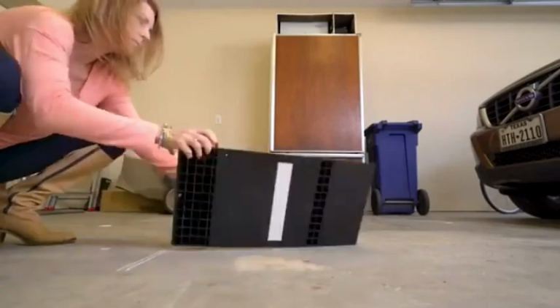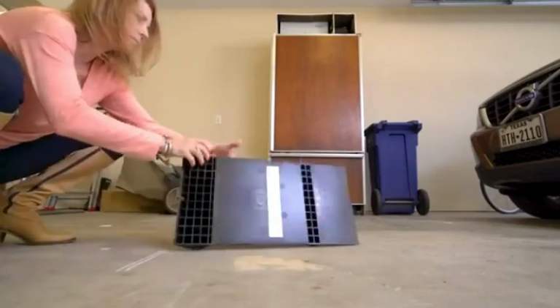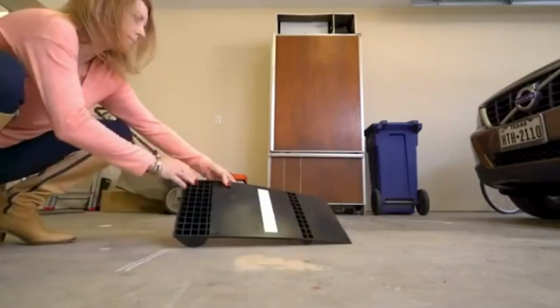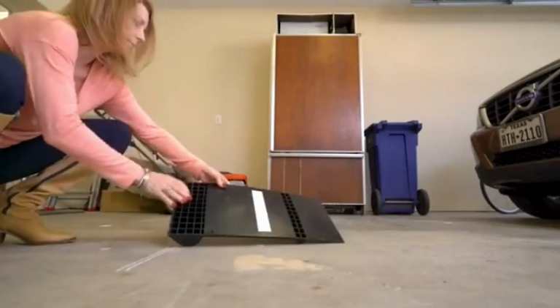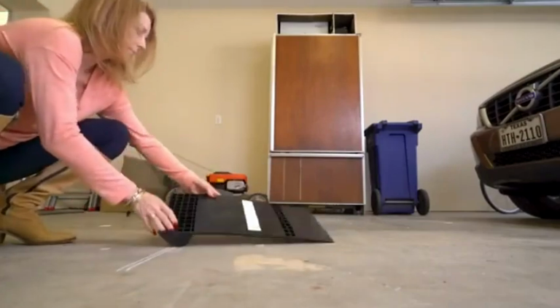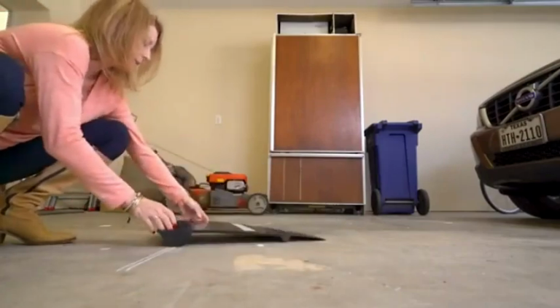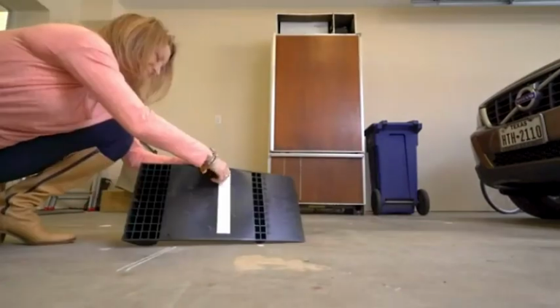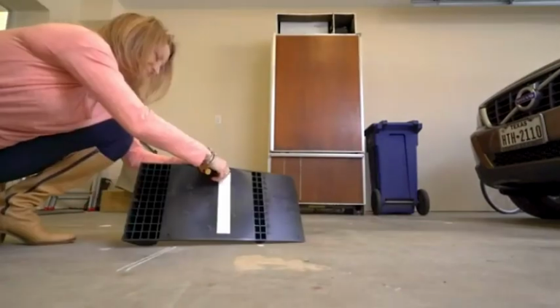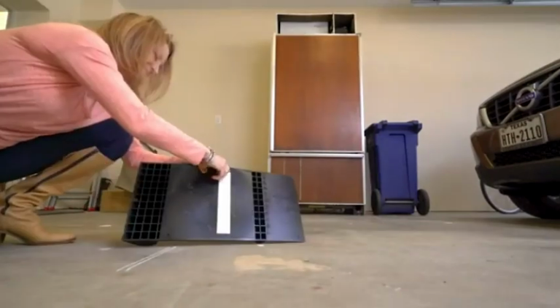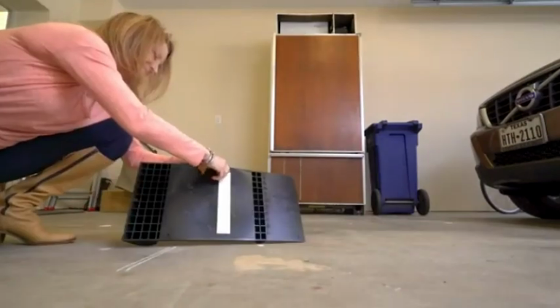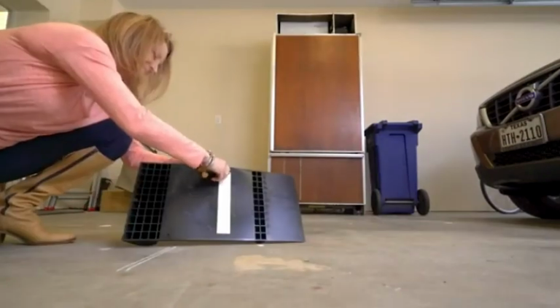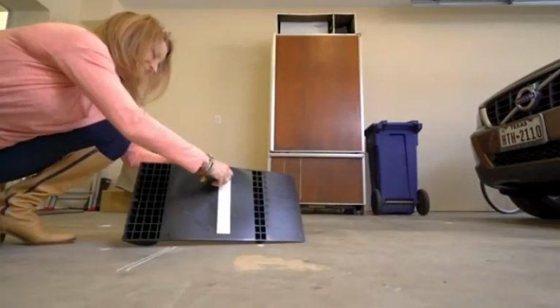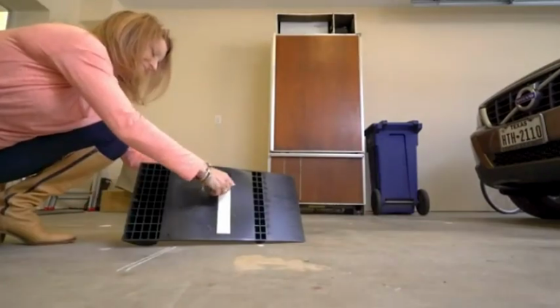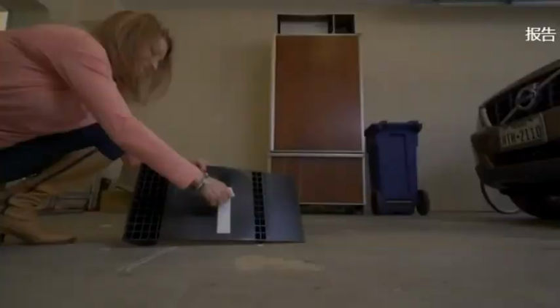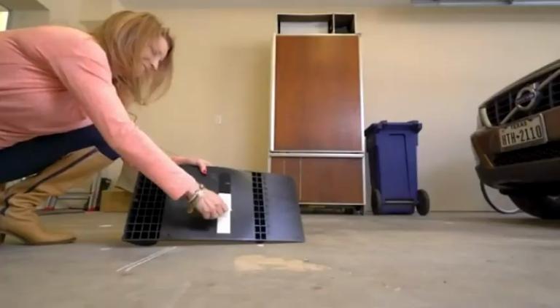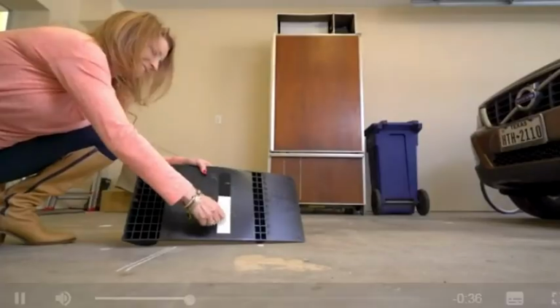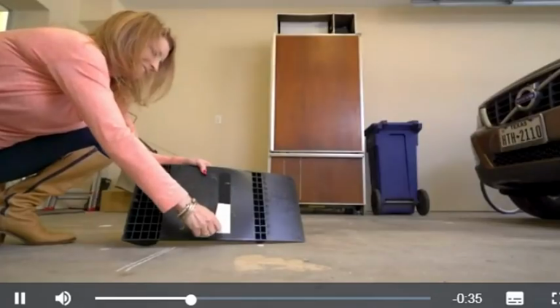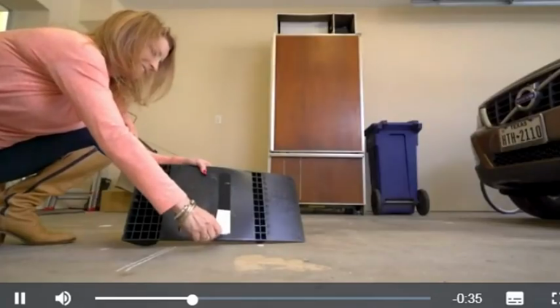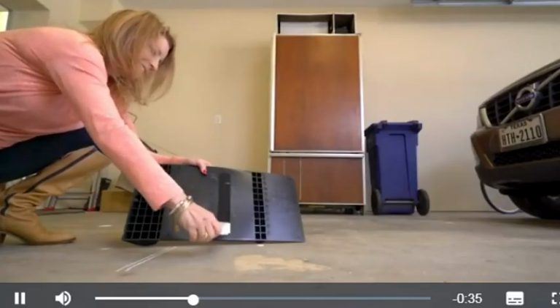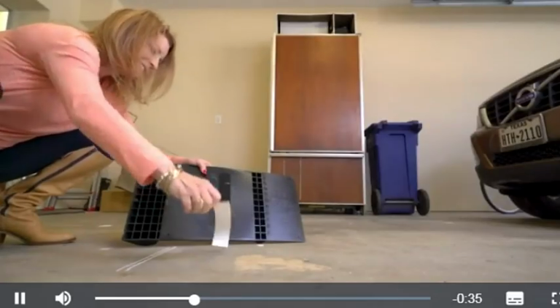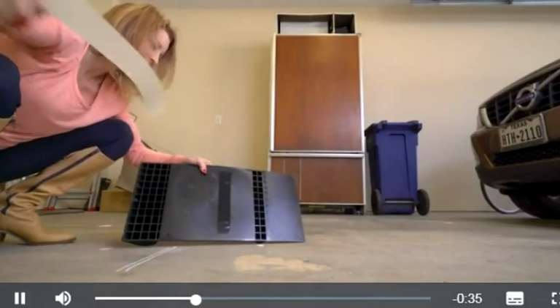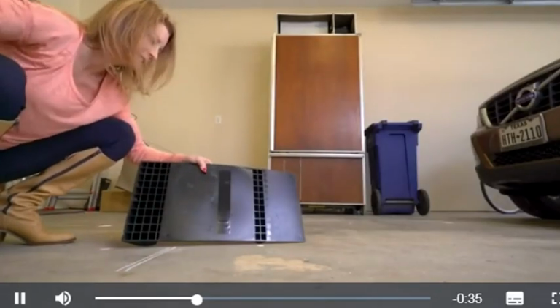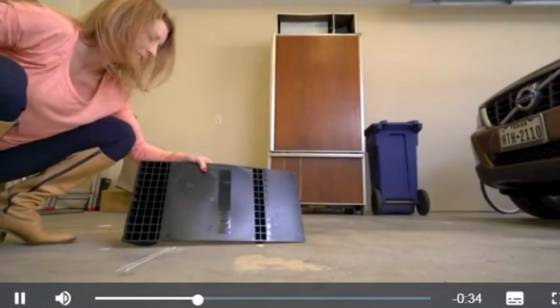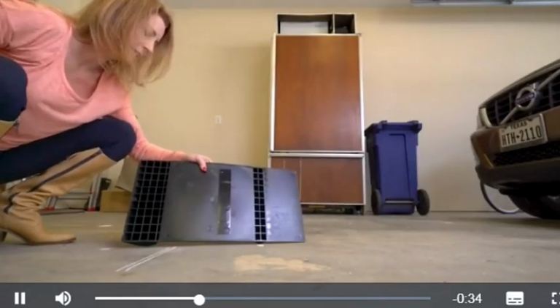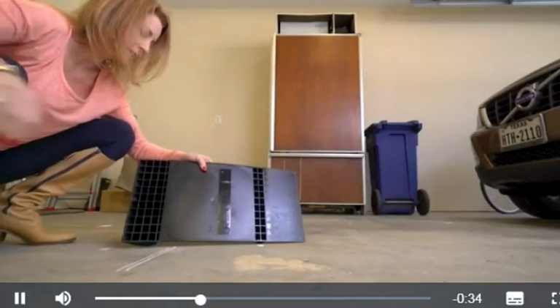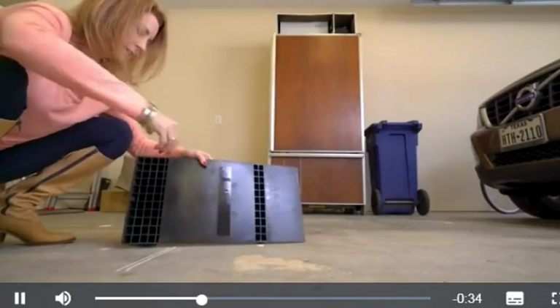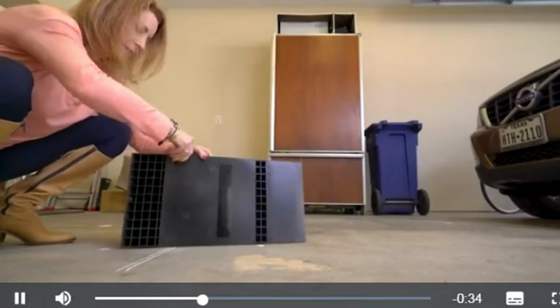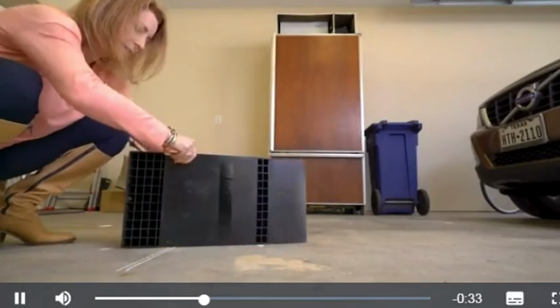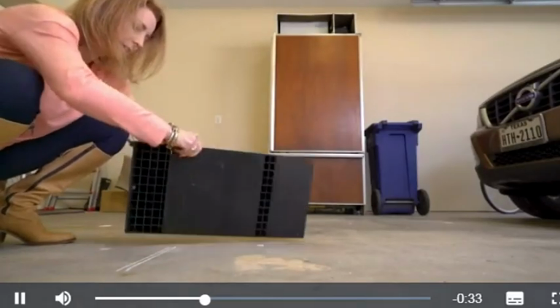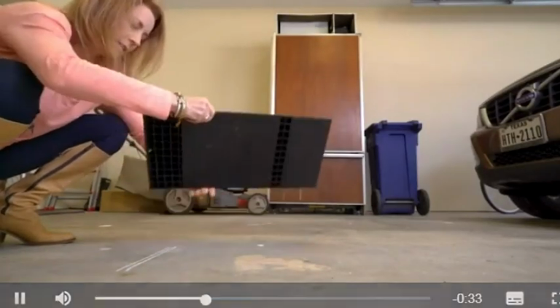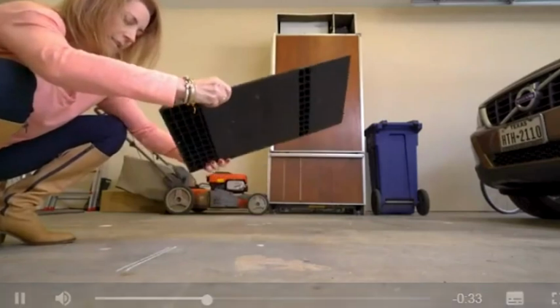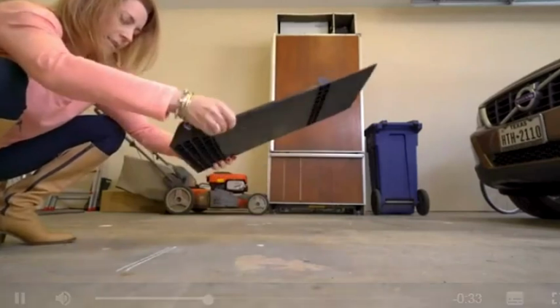Place the mat in your parking spot. Then use the included heavy-duty tape to keep the mat in place park after park.